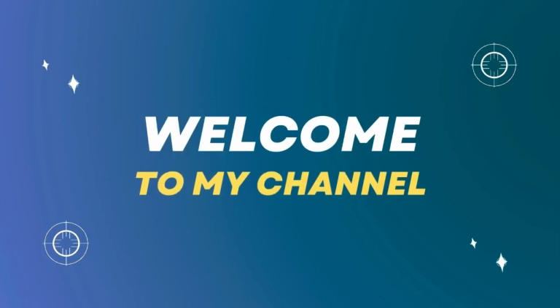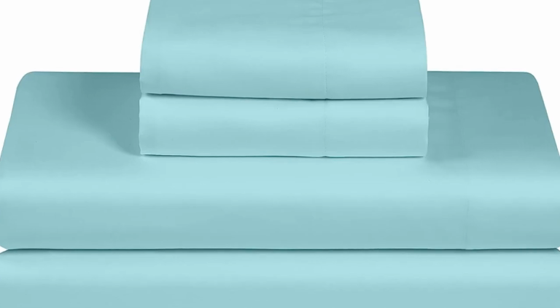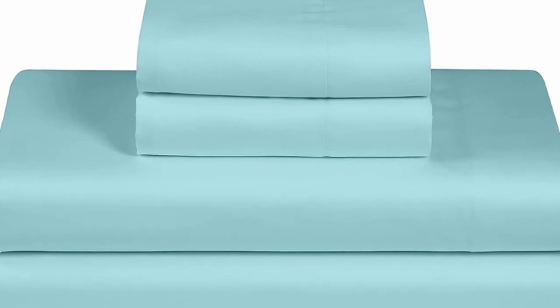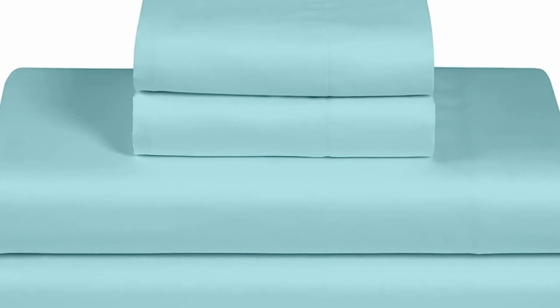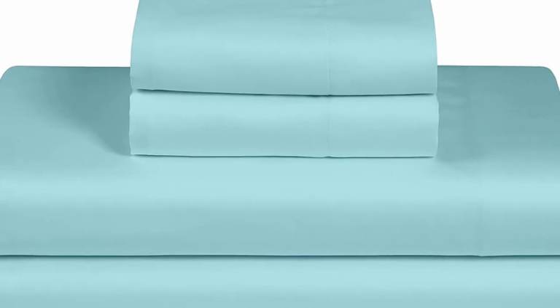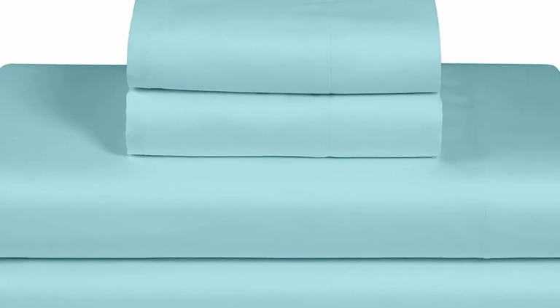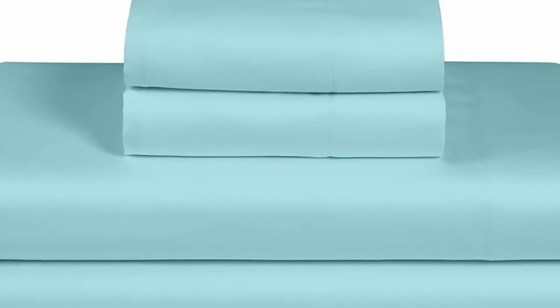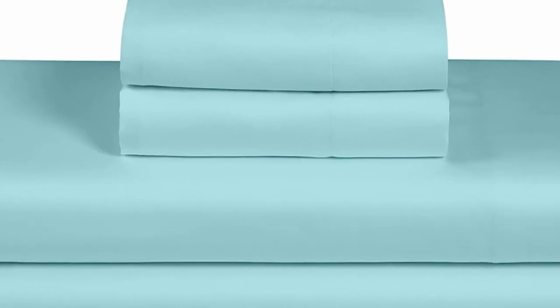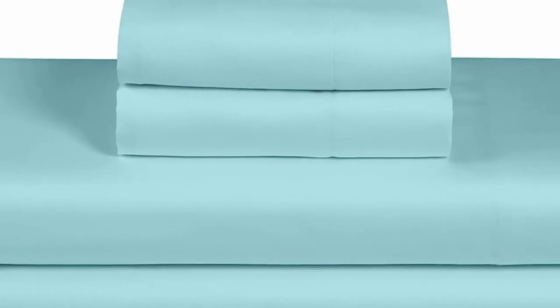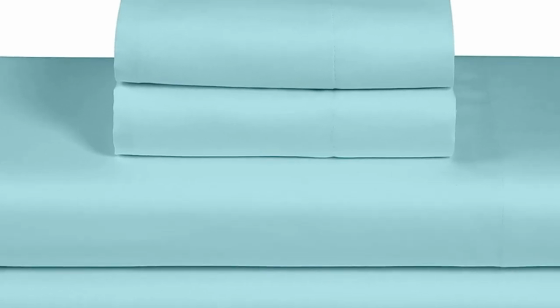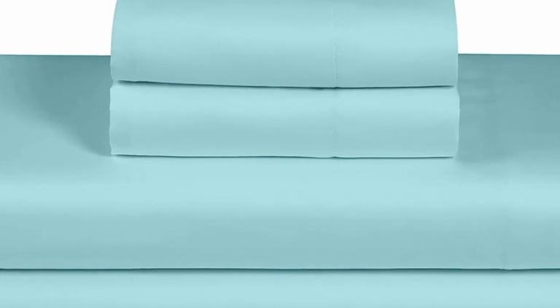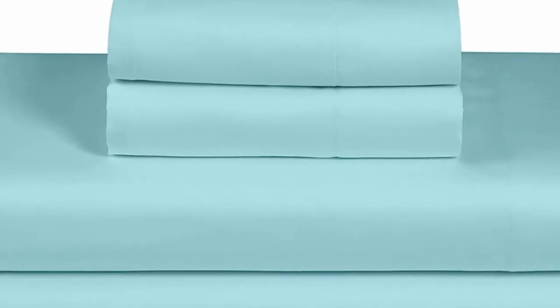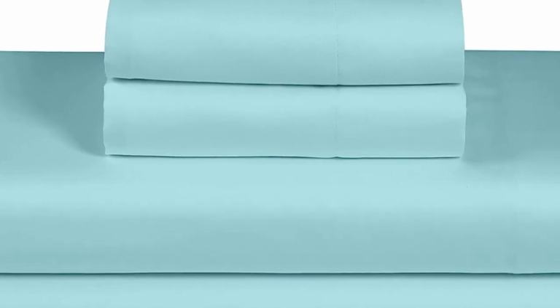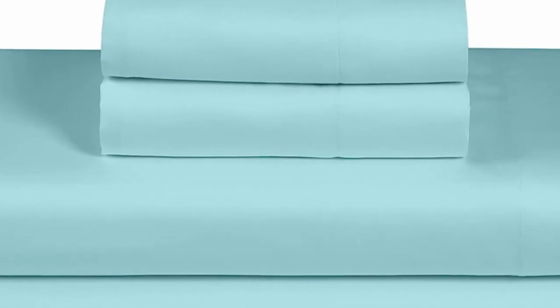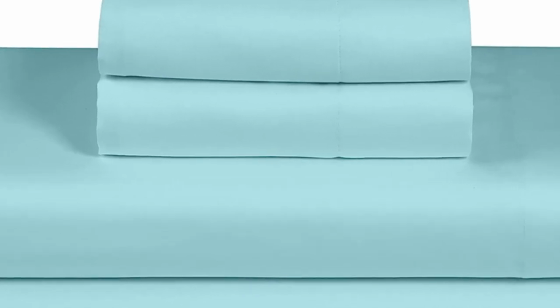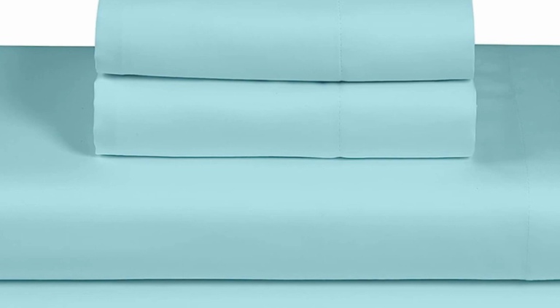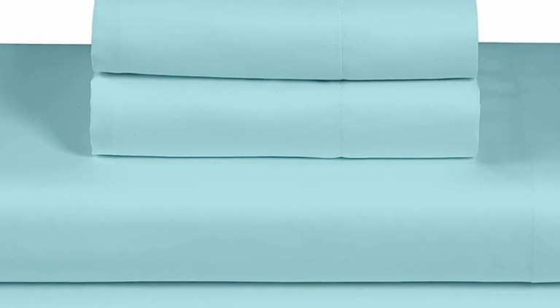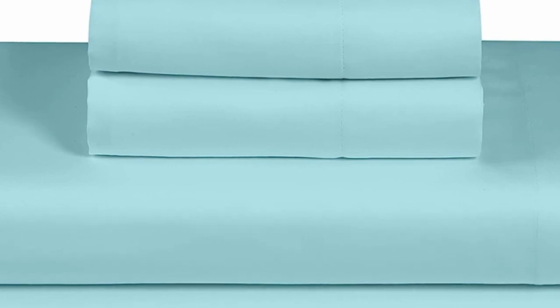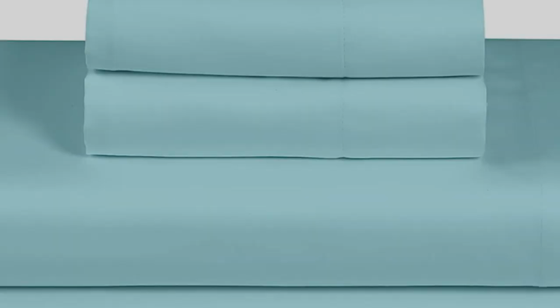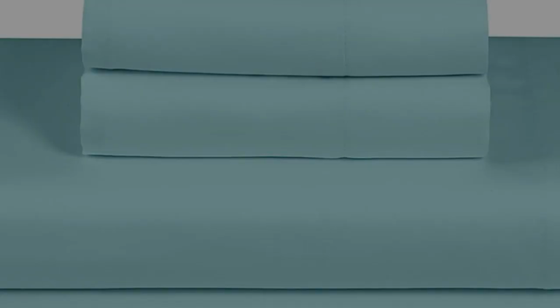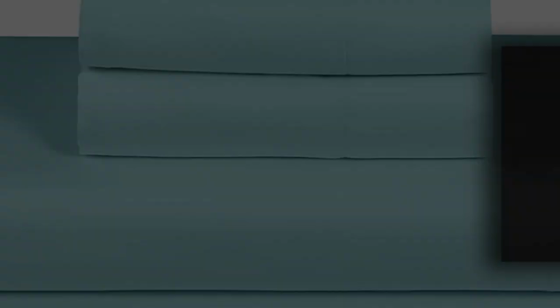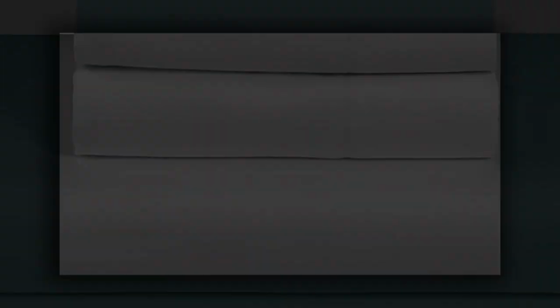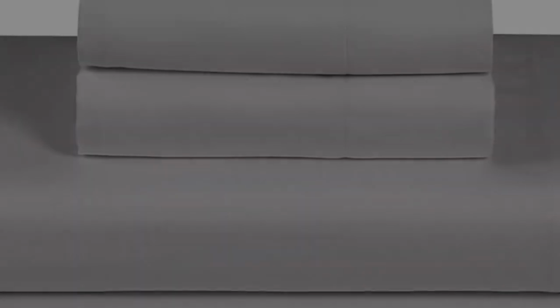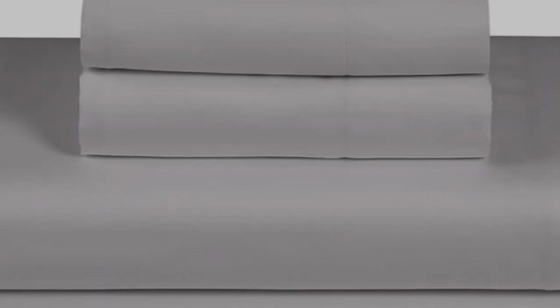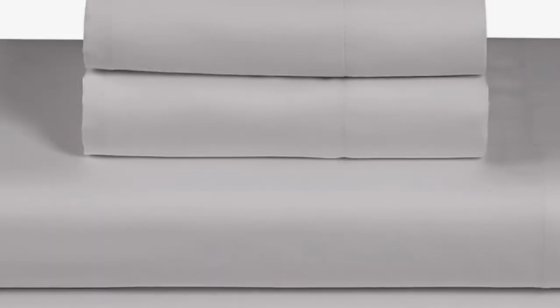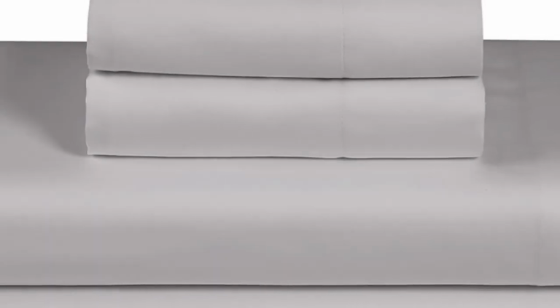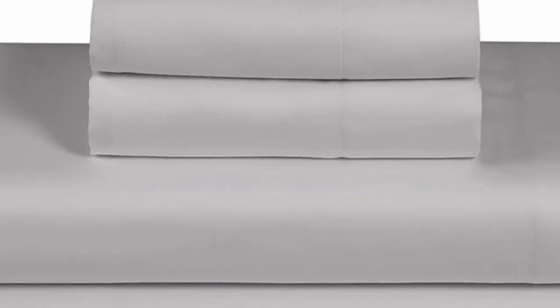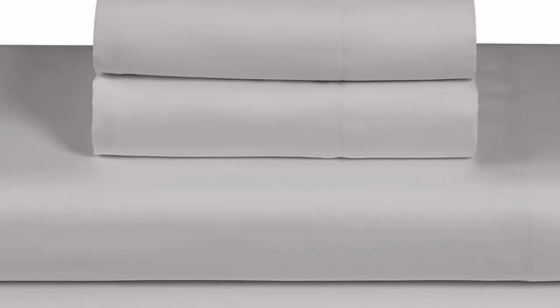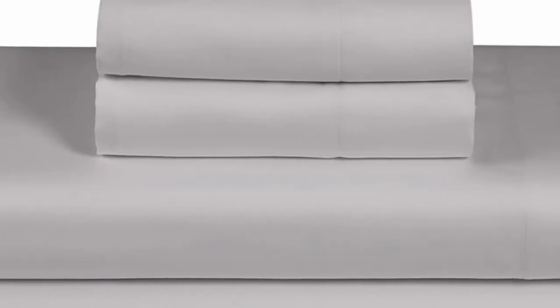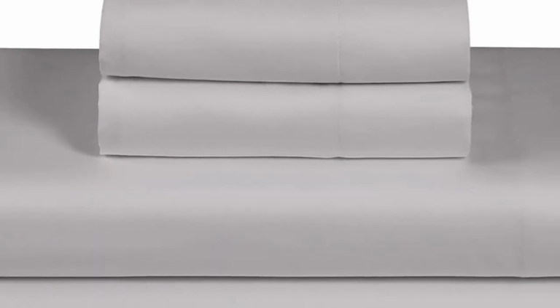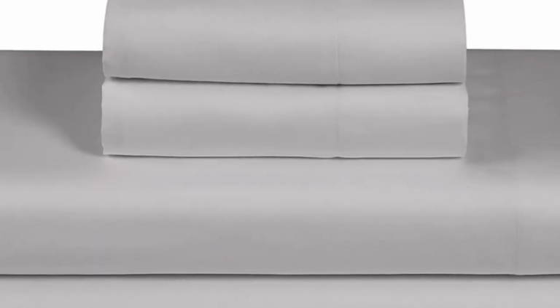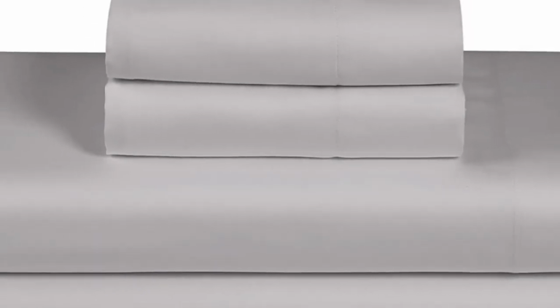What we like: cool and crisp texture, very breathable, and easy to fit on mattress even after multiple washes.